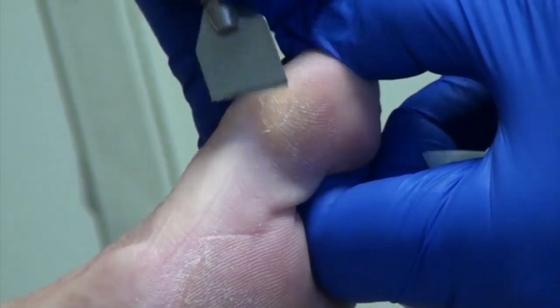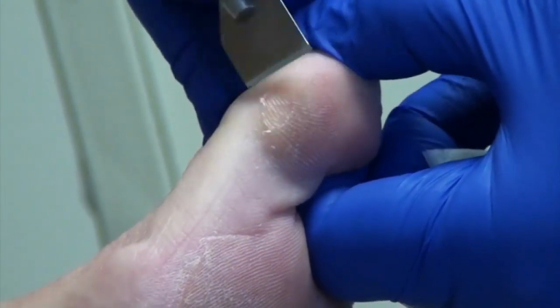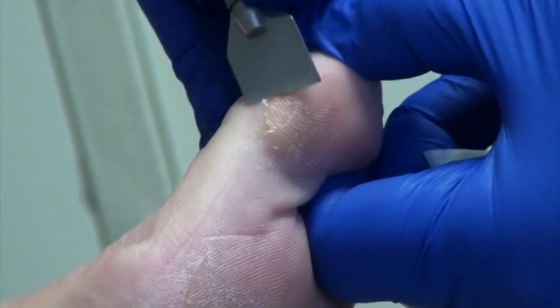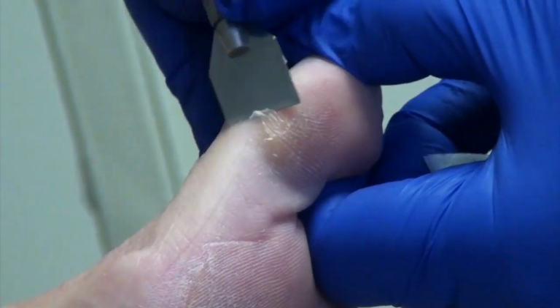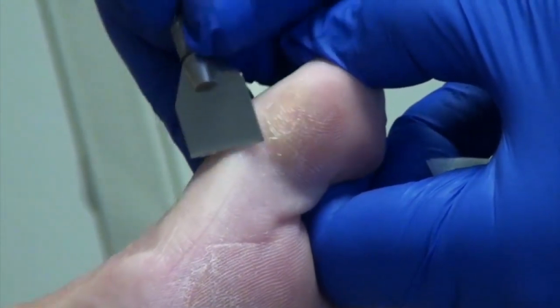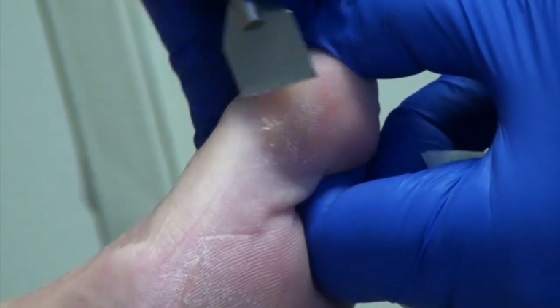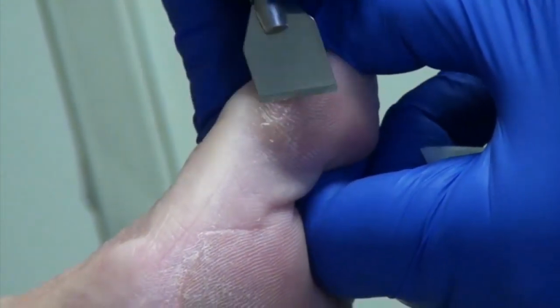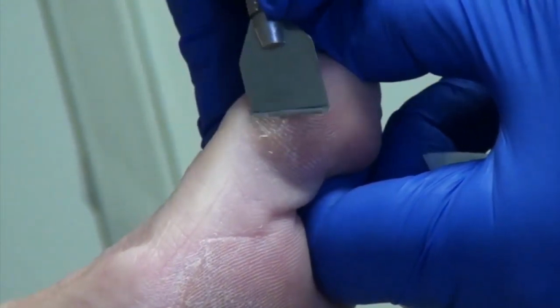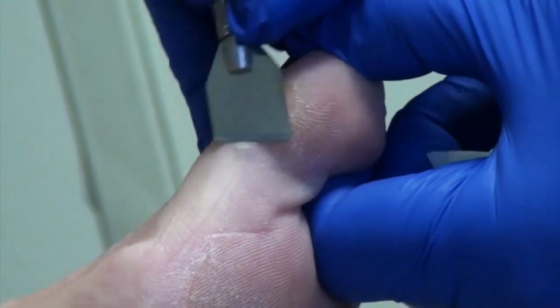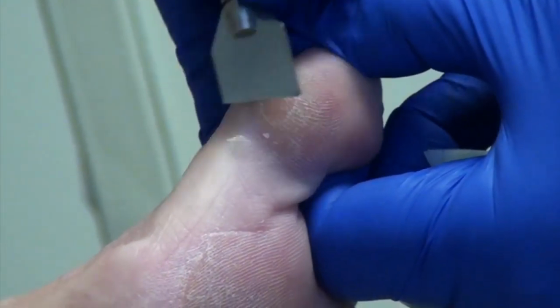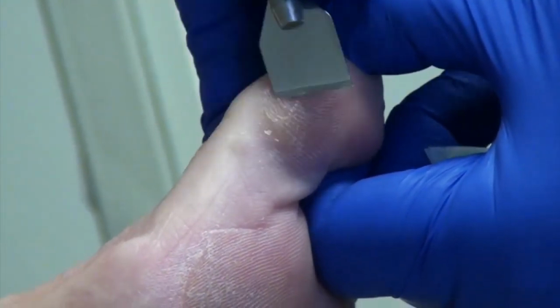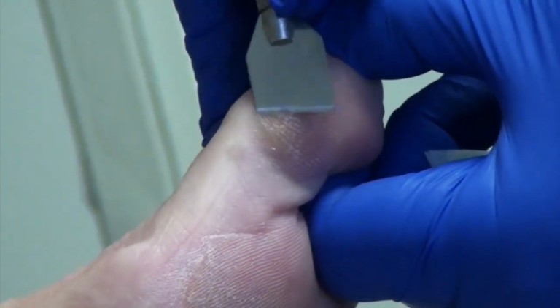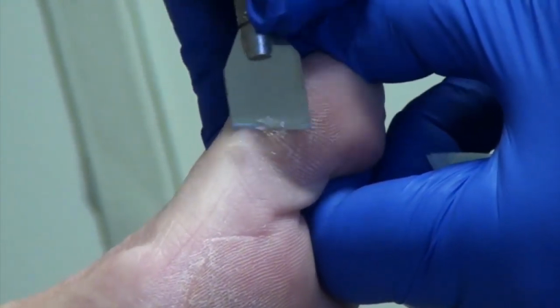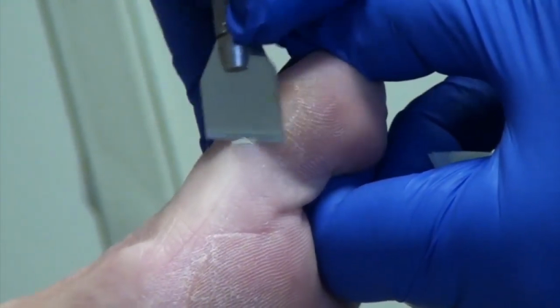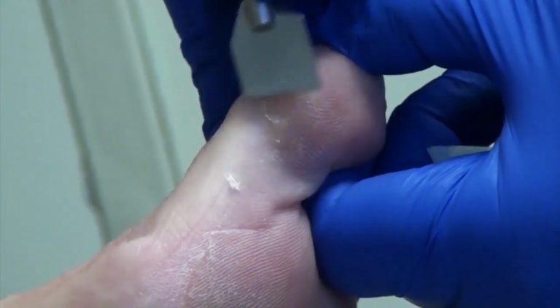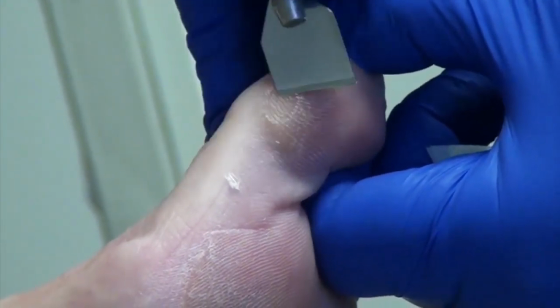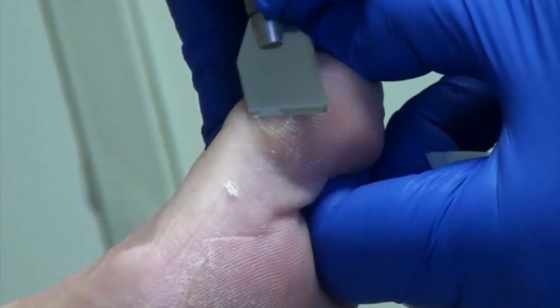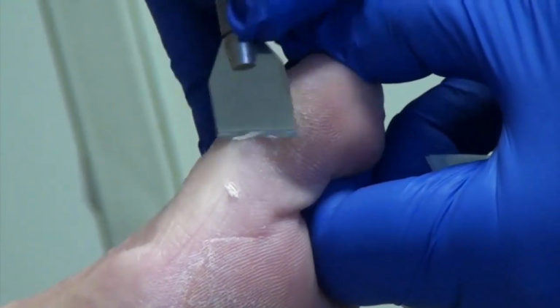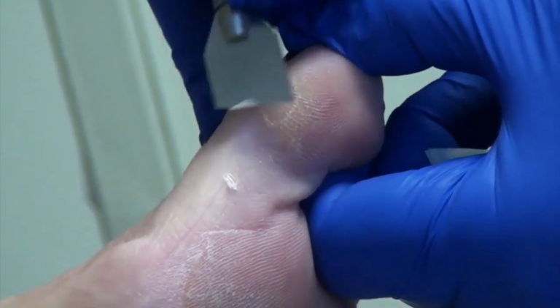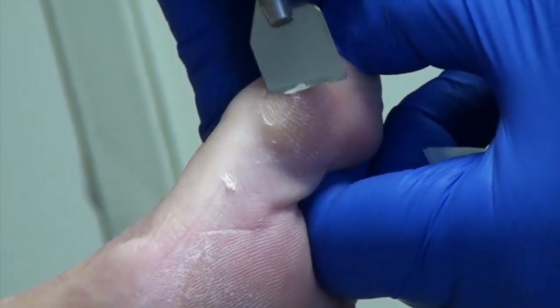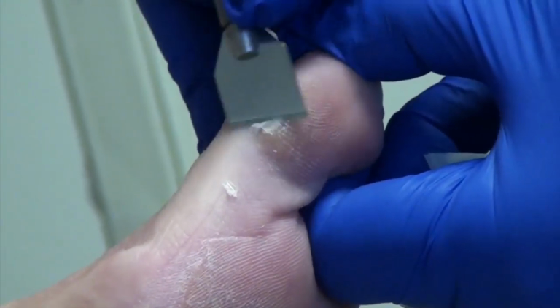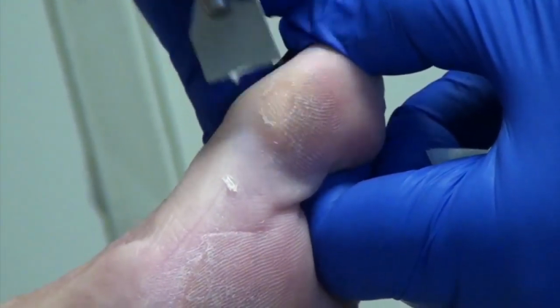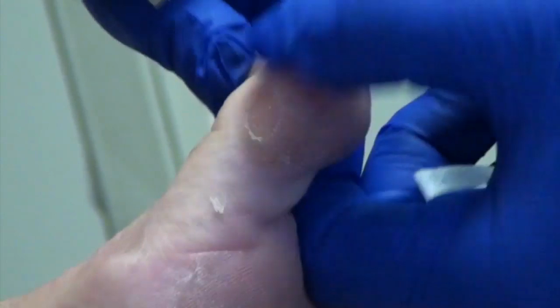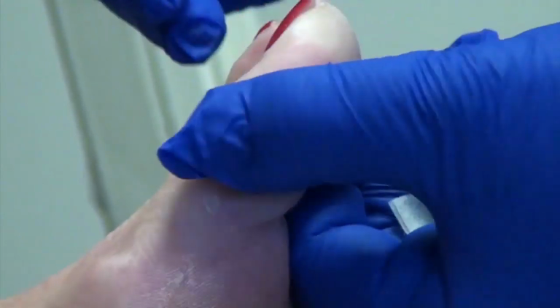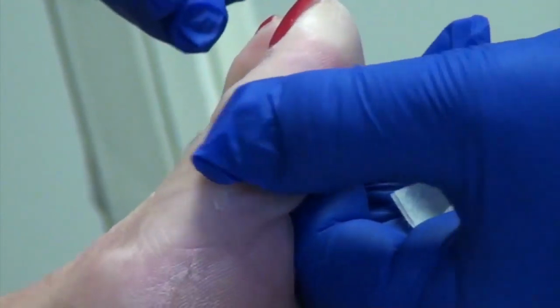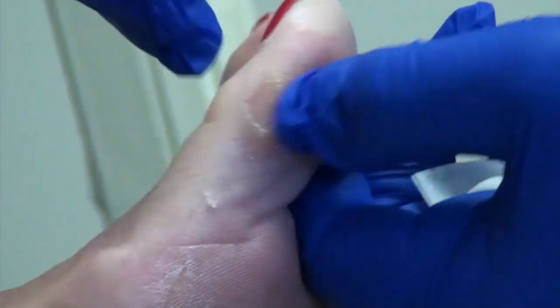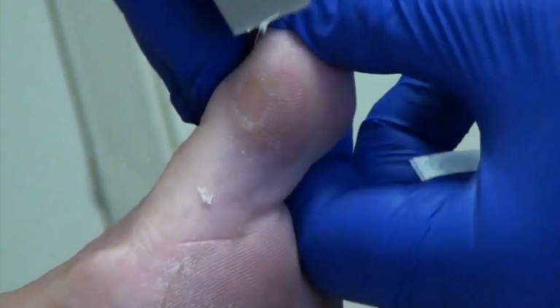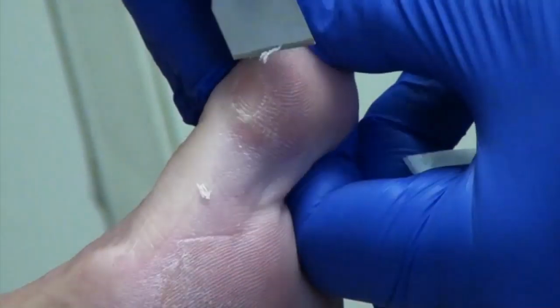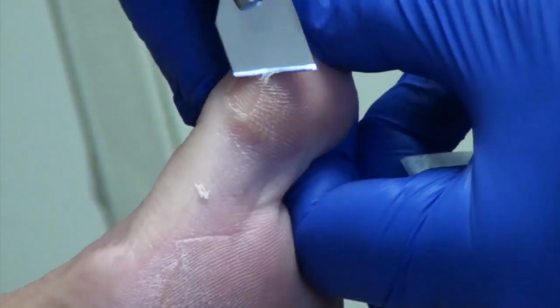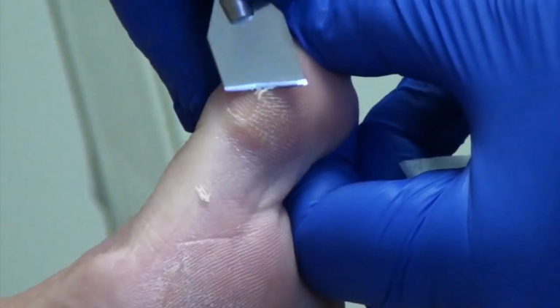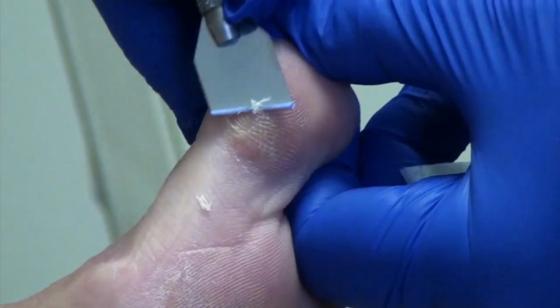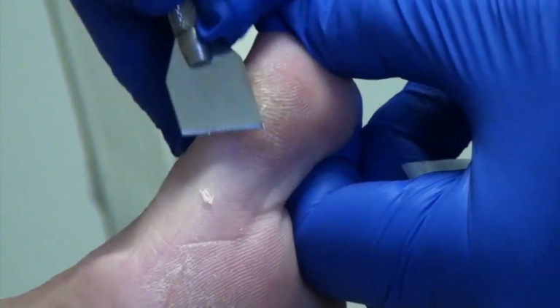These particular calluses — there are some that come because of the shoe. Very interesting.